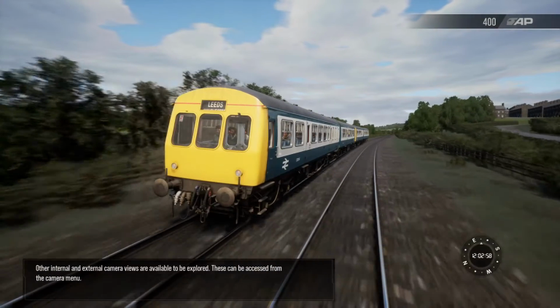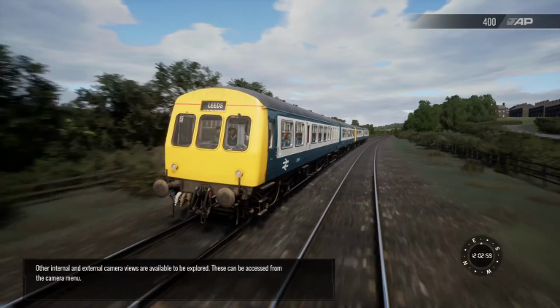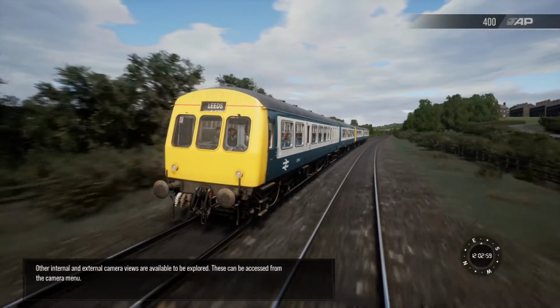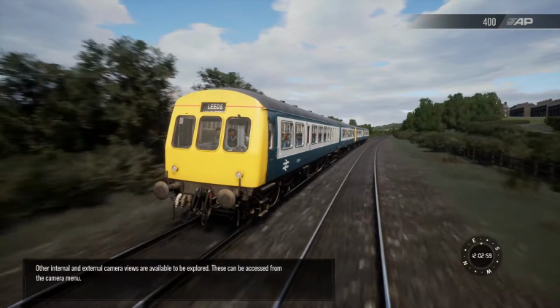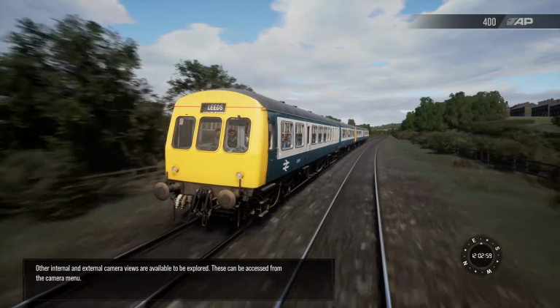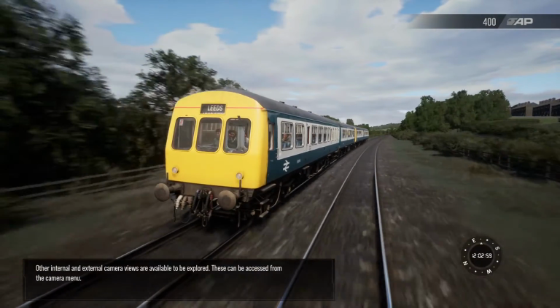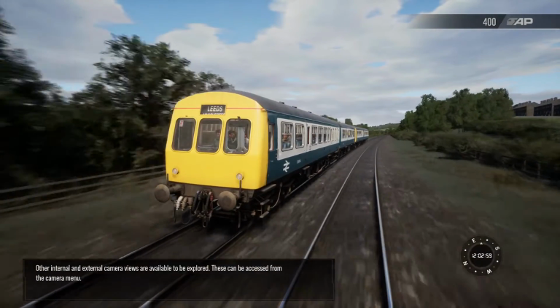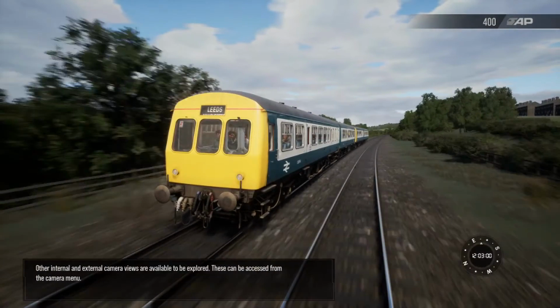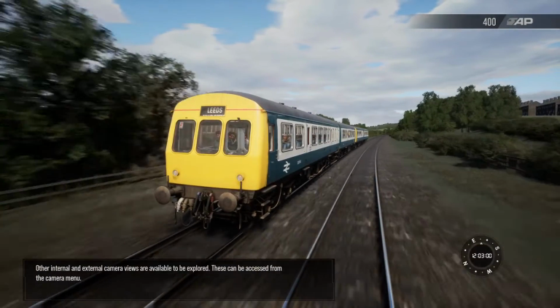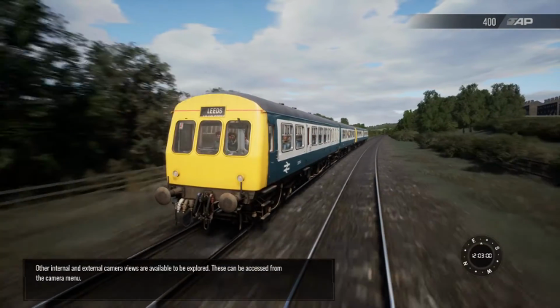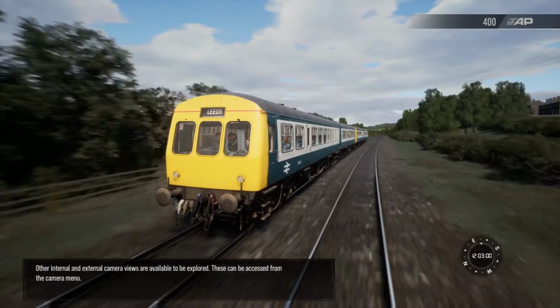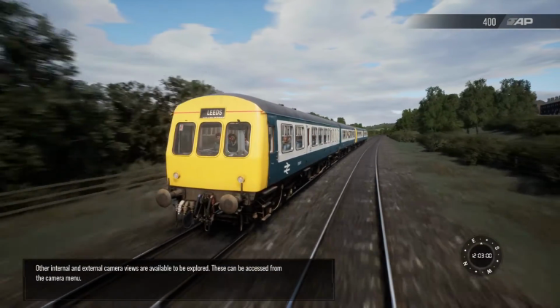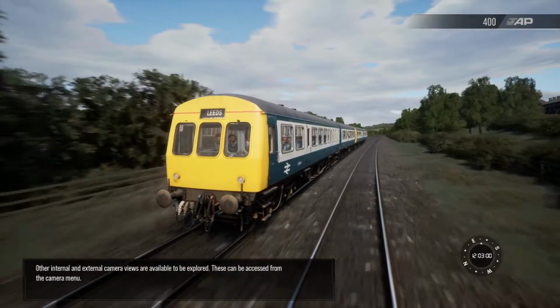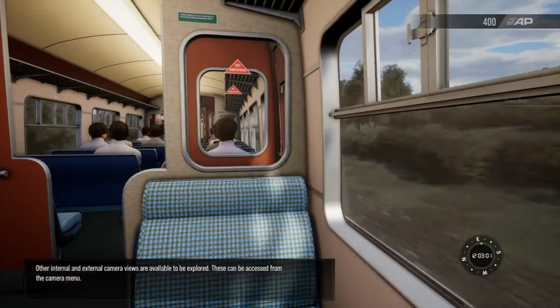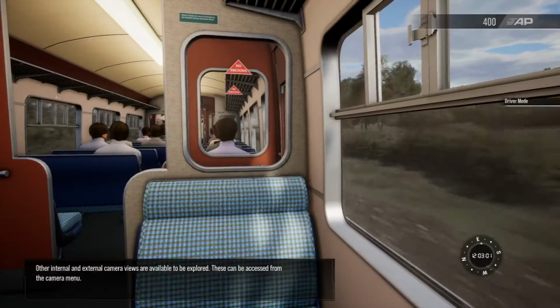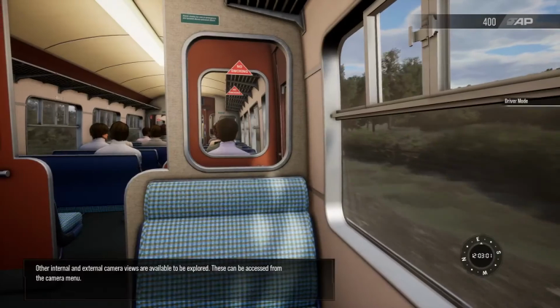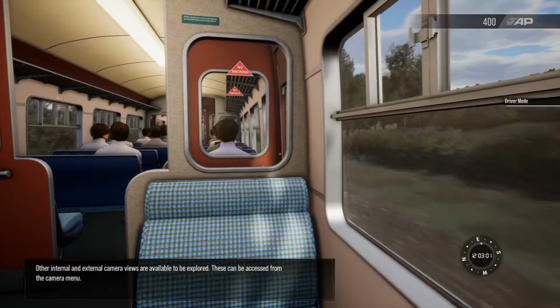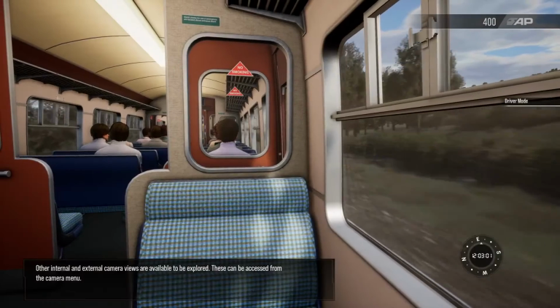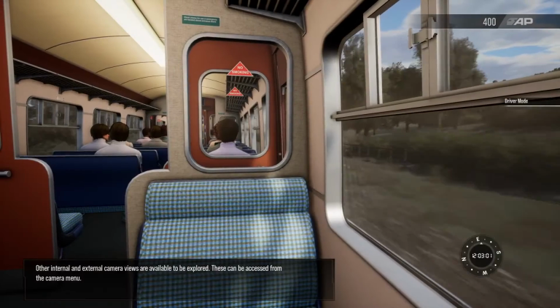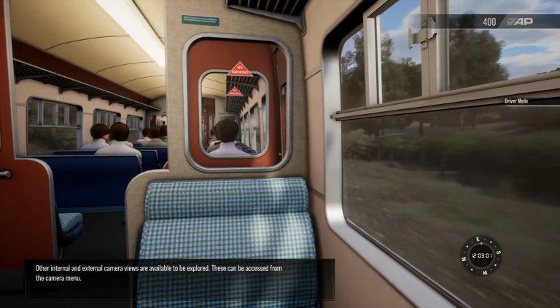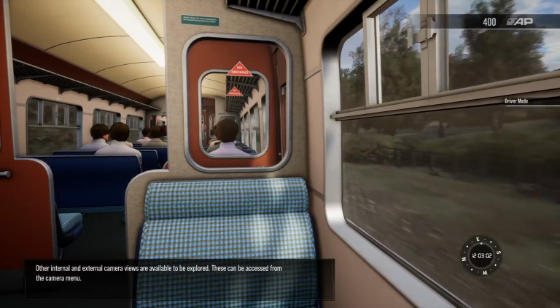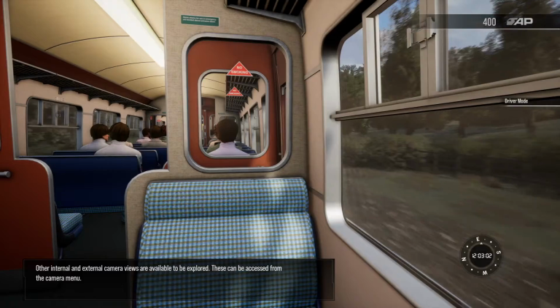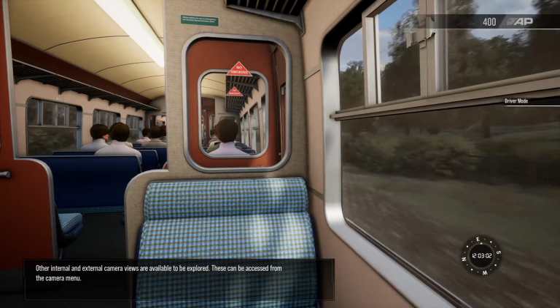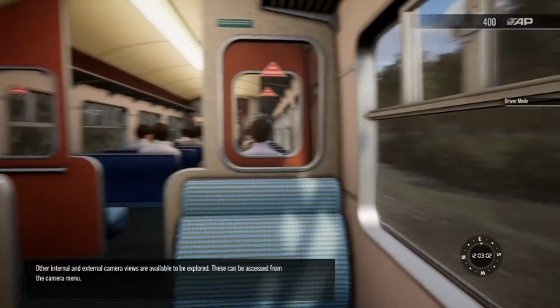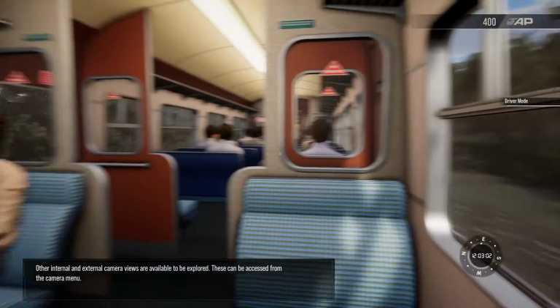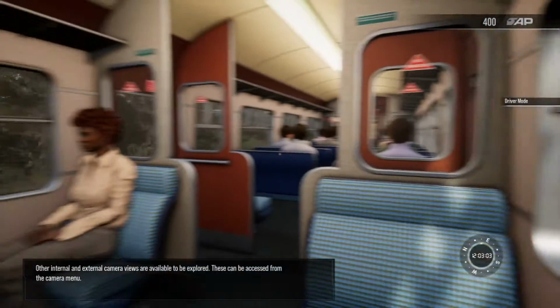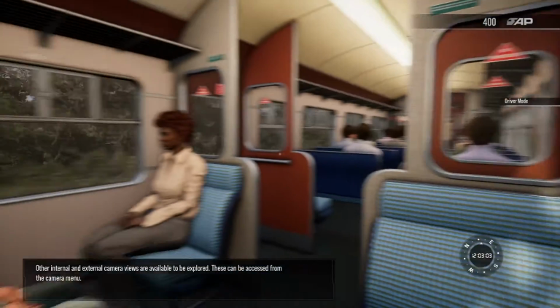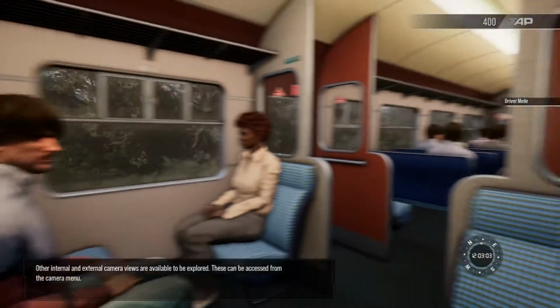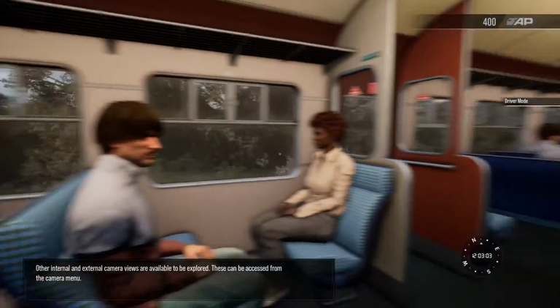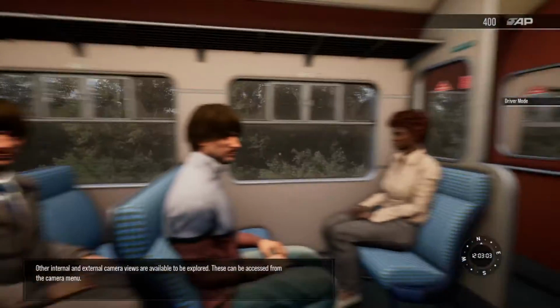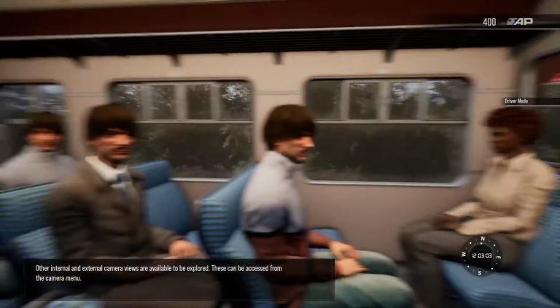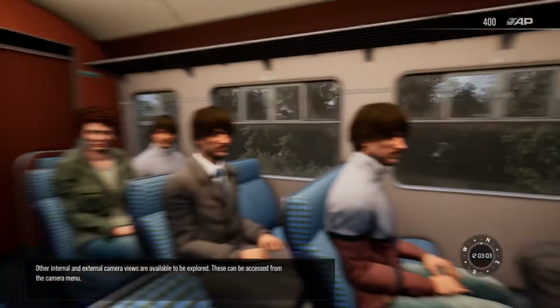Other internal and external camera views are available to be explored. These can be accessed from the camera menu.